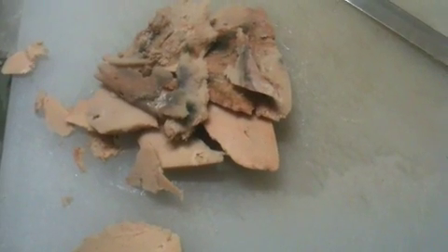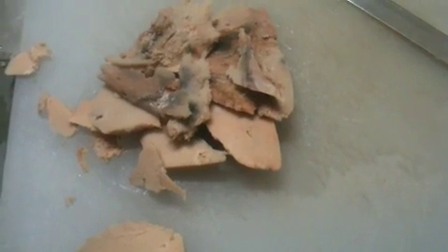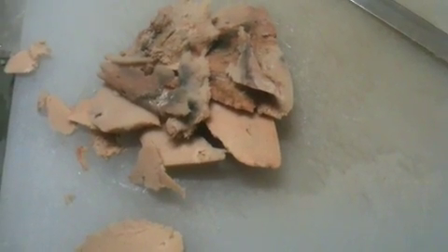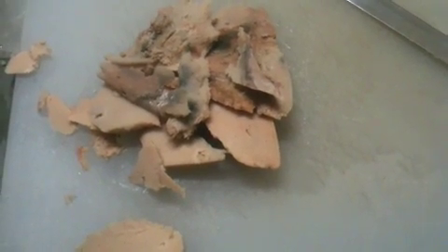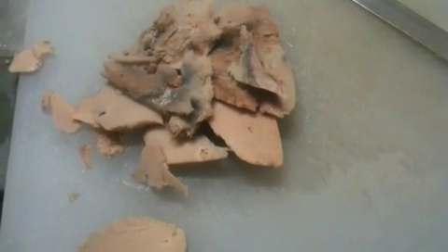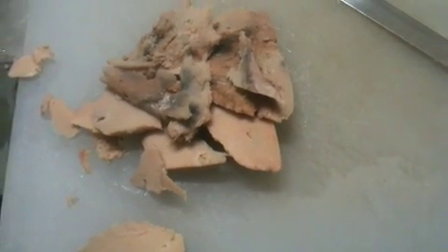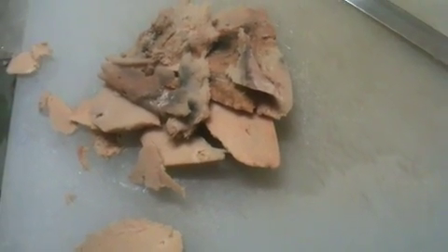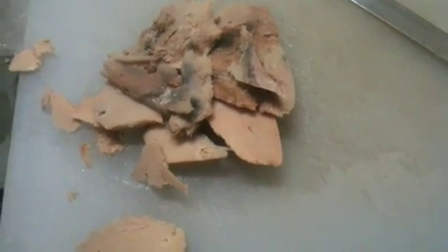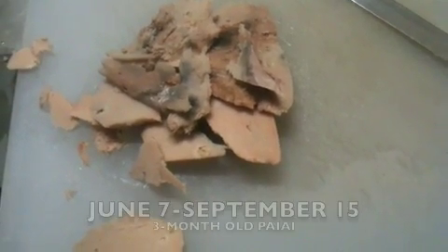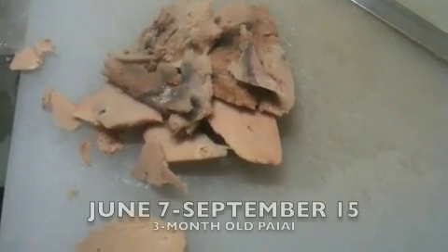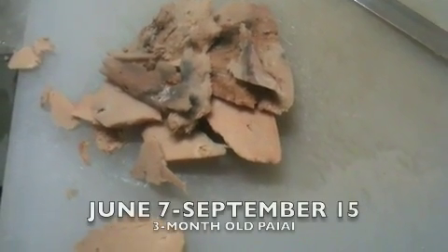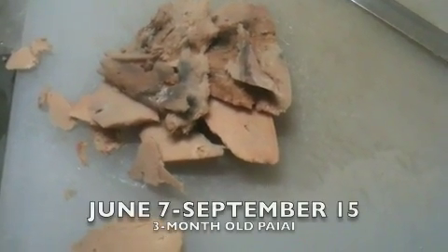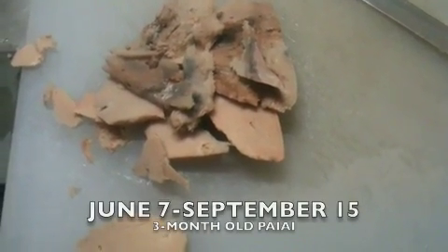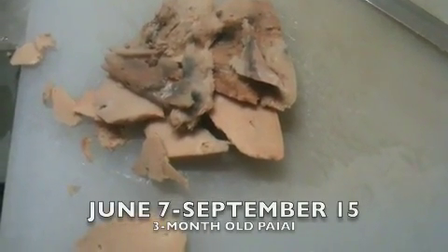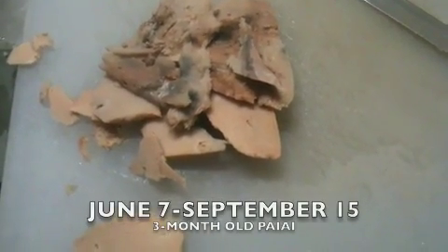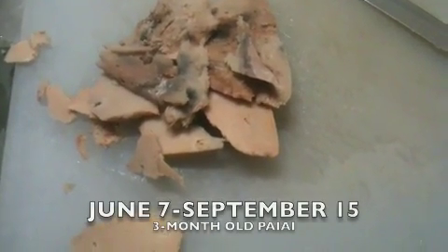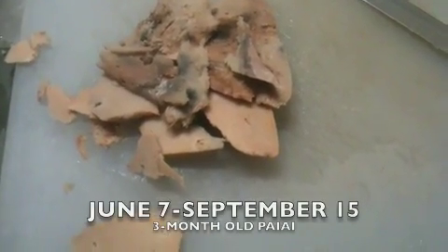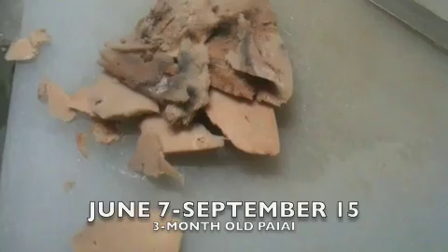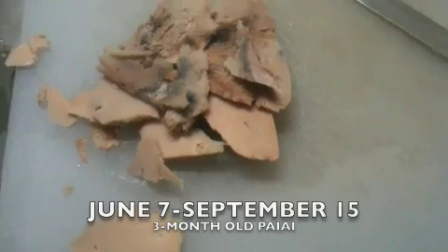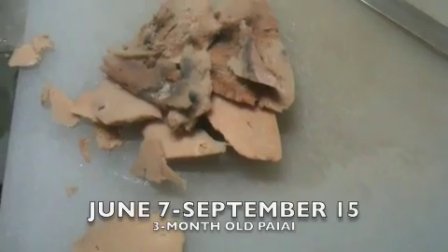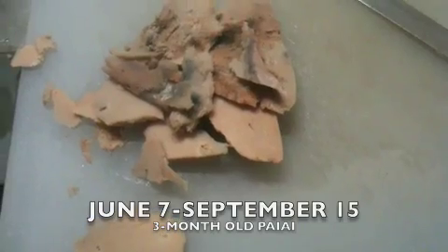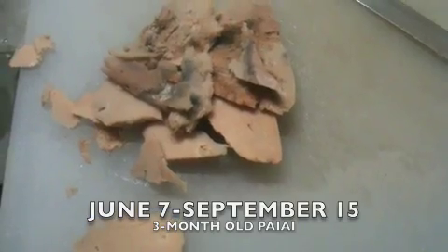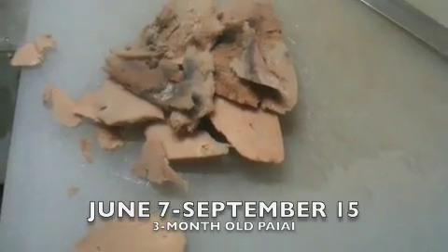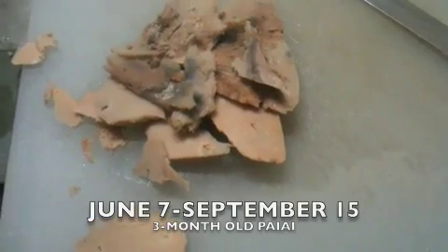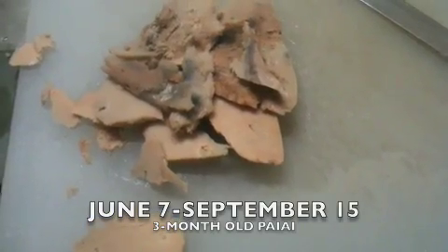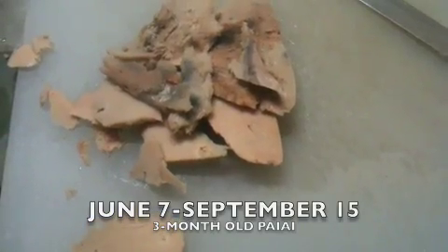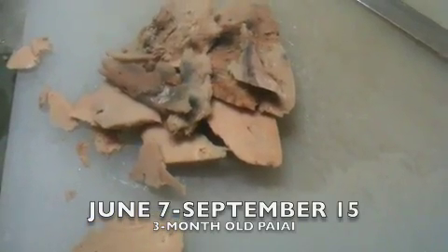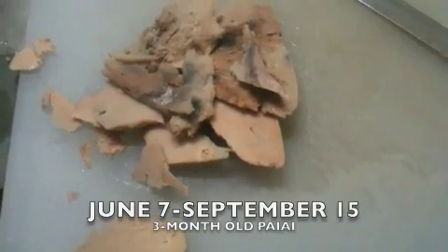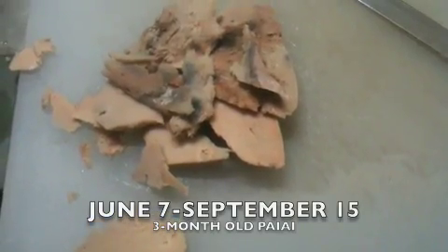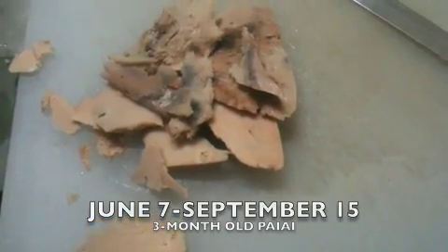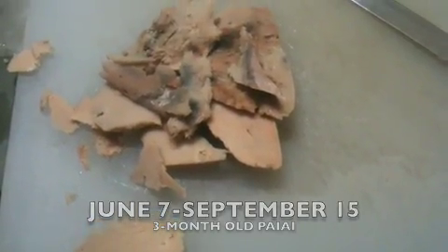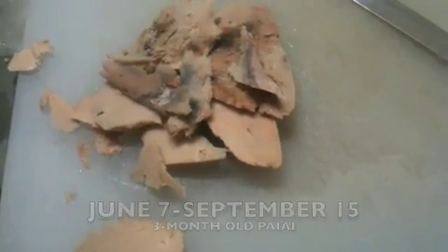Remember, that was from June 7th and today is September 15th. Aloha.